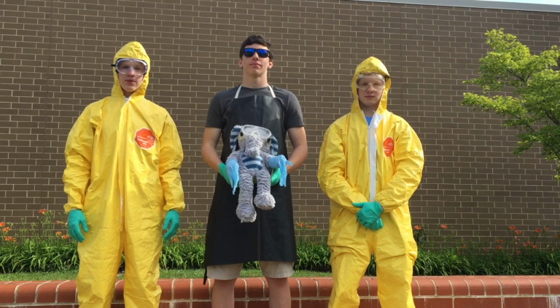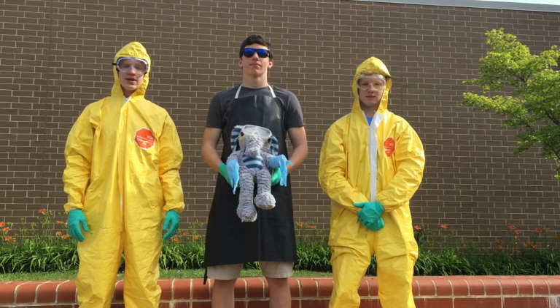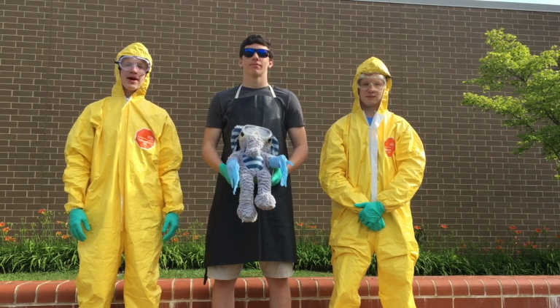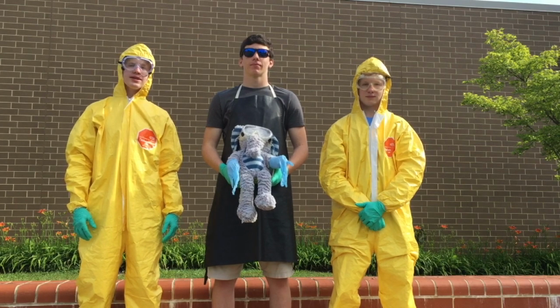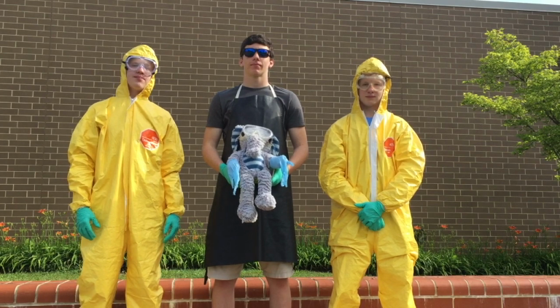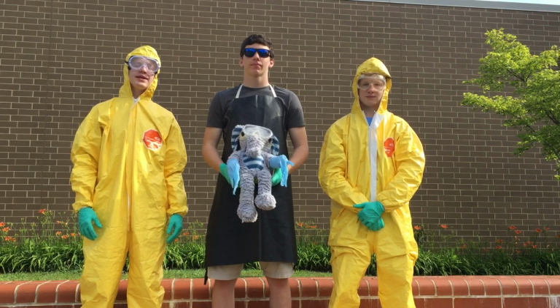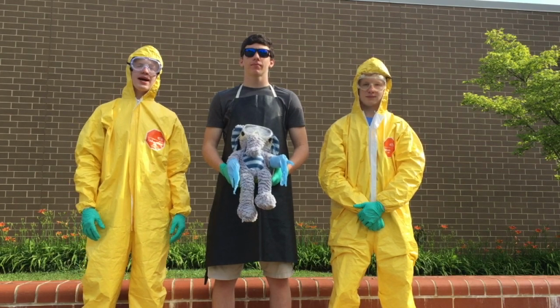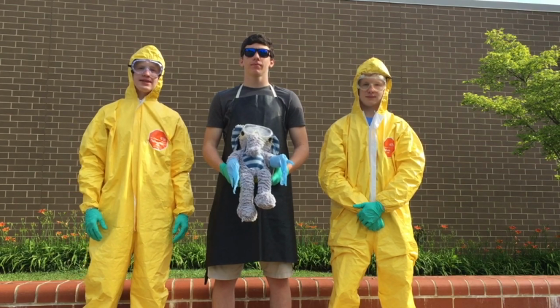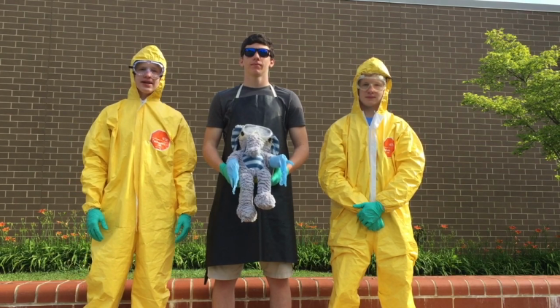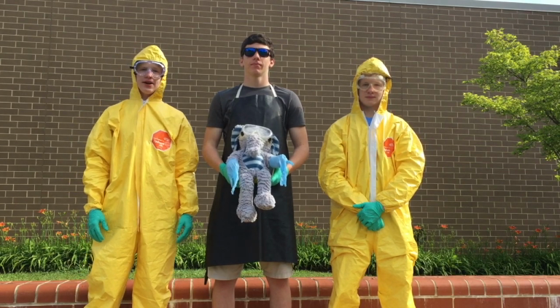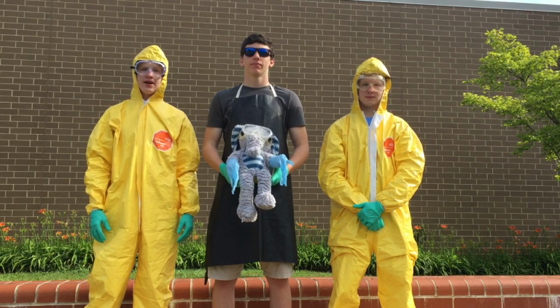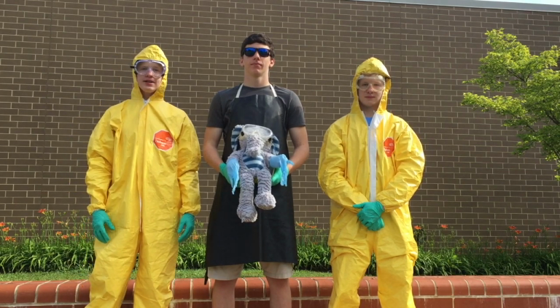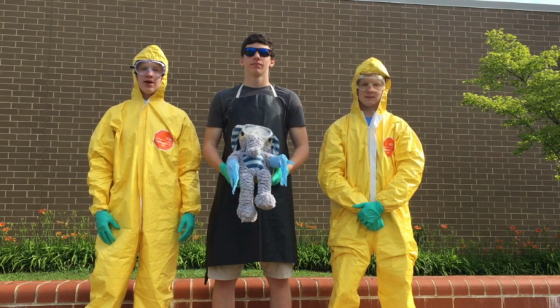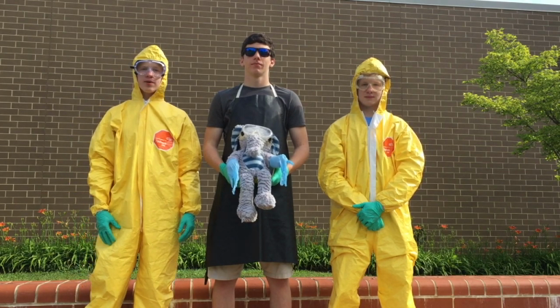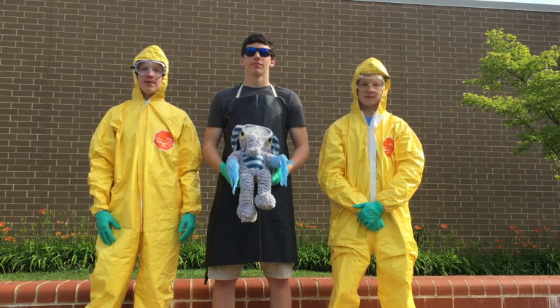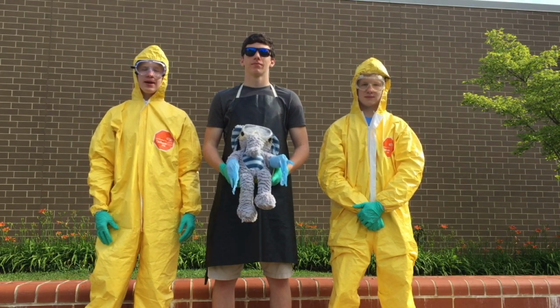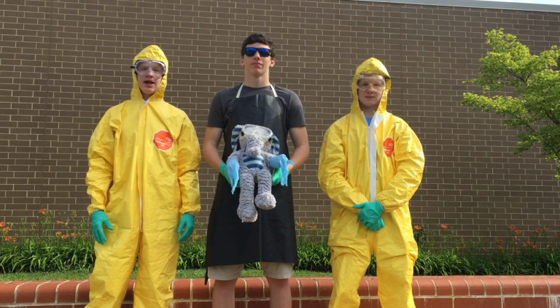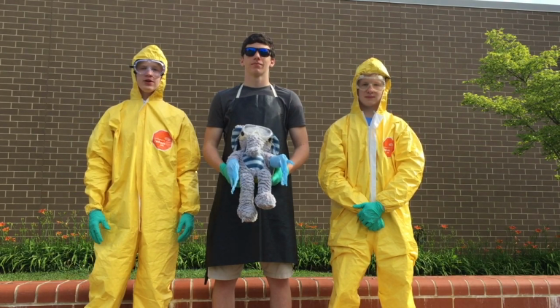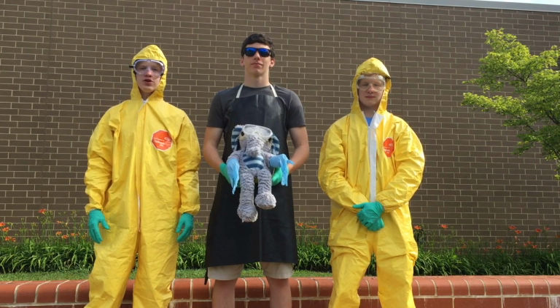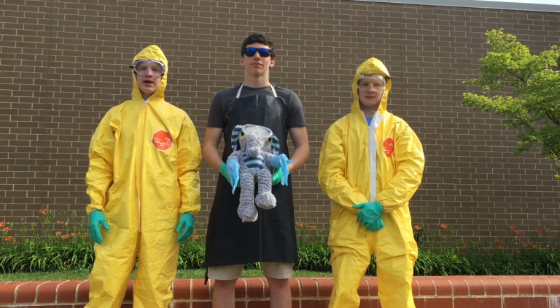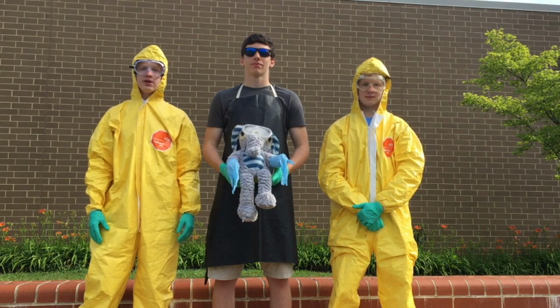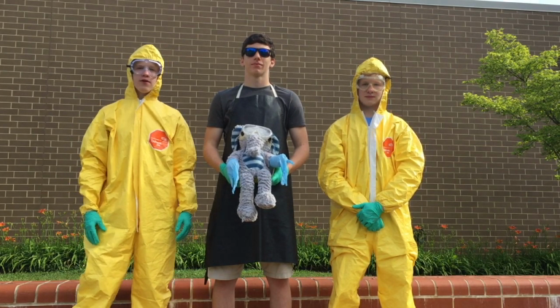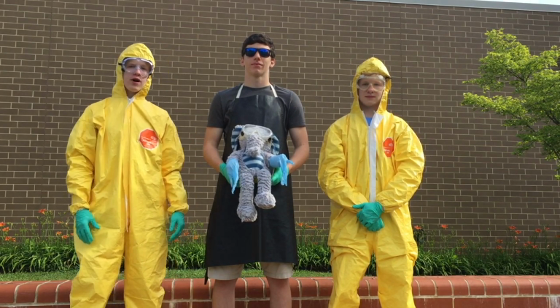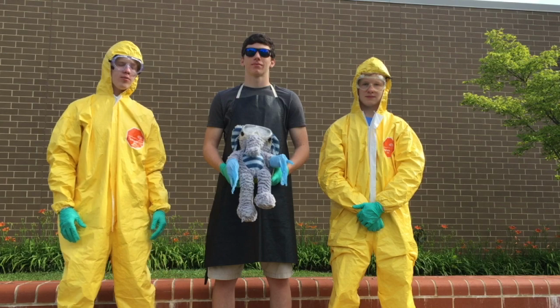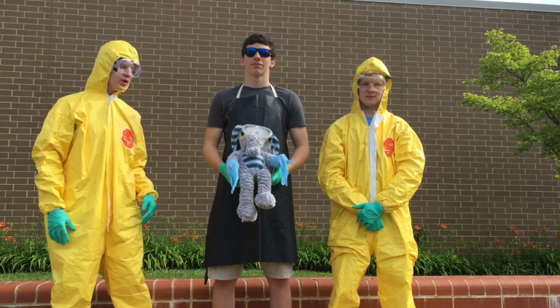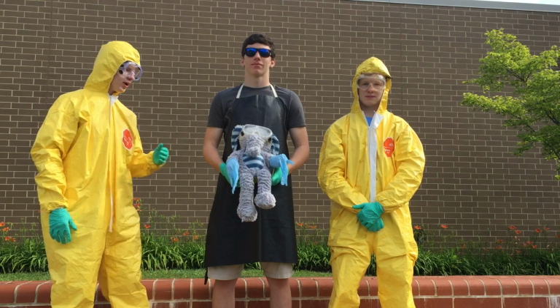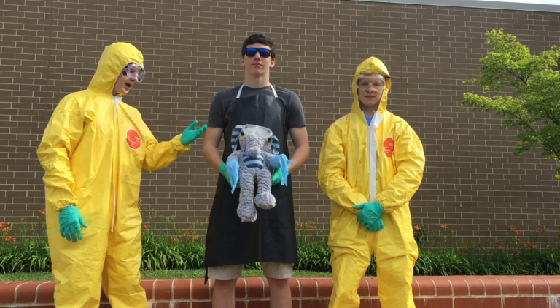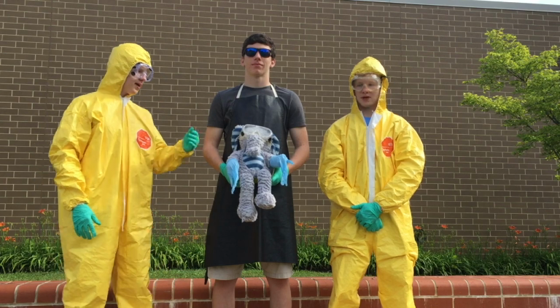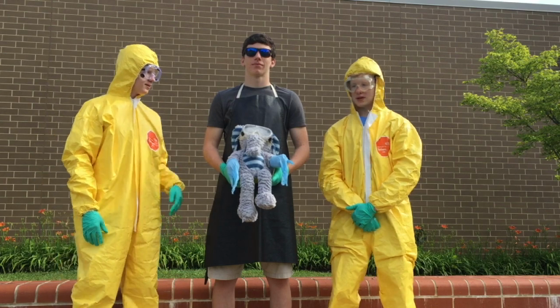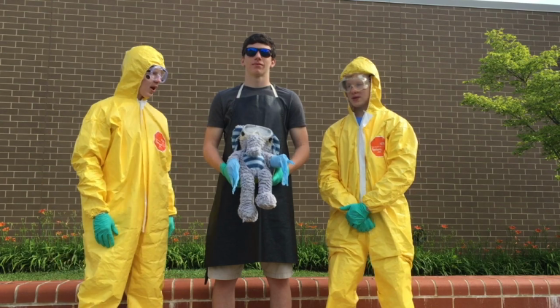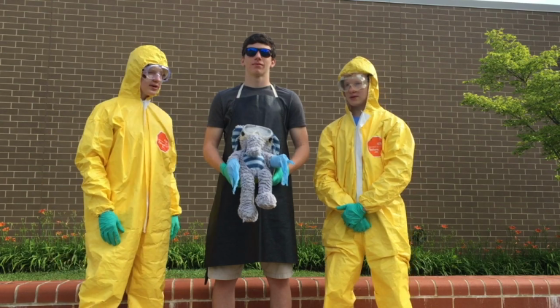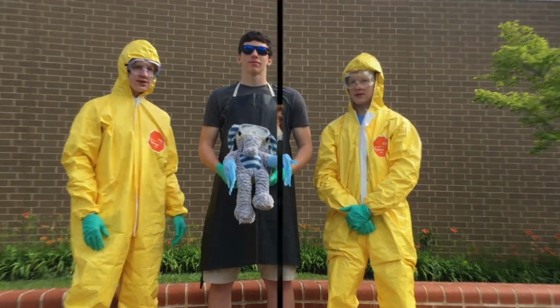What's up guys? It's the Bad Scientist out here. Today we're going to be making elephant toothpaste for our boy Jorge. Let's meet the crew.